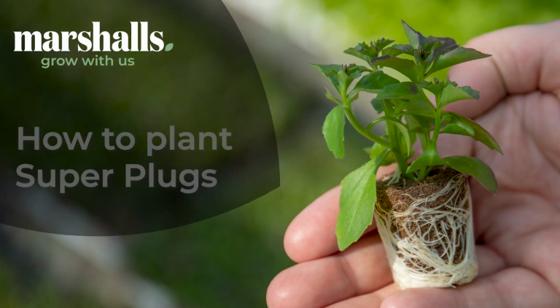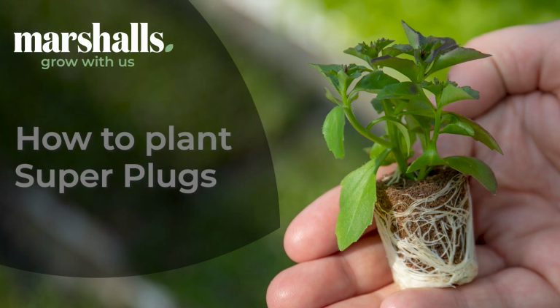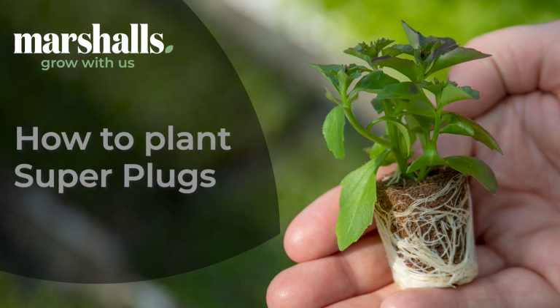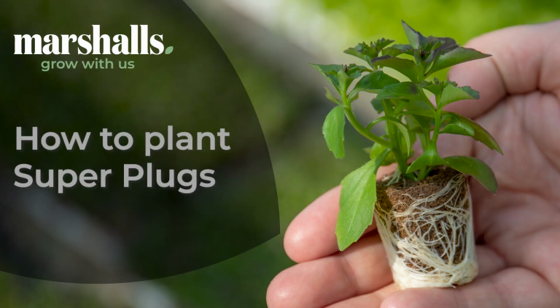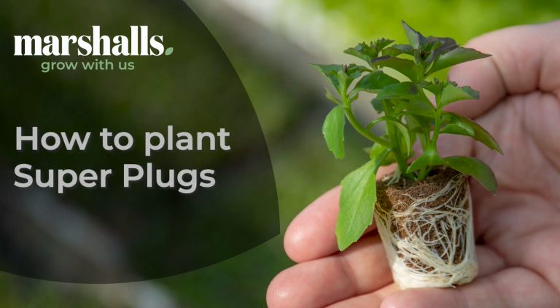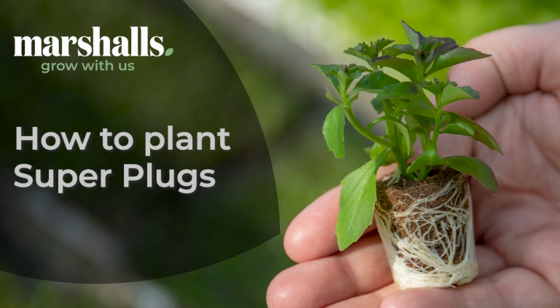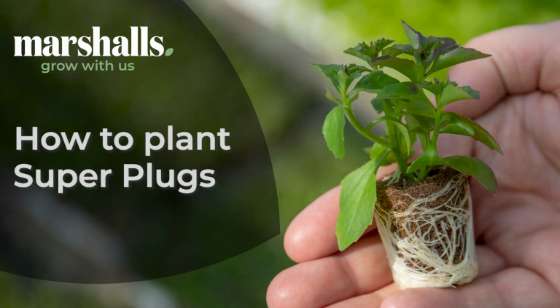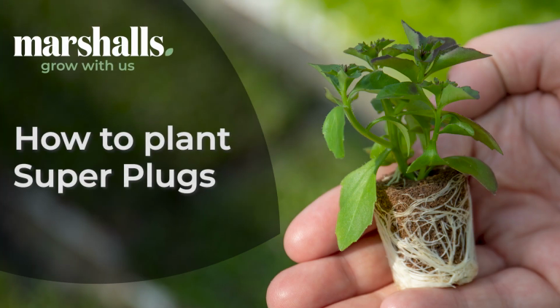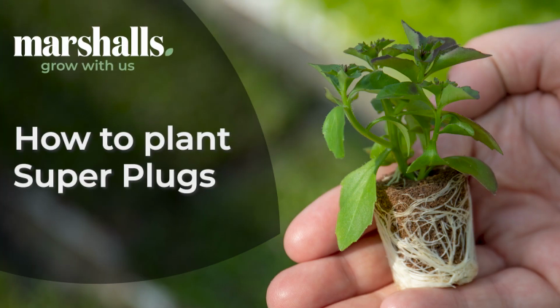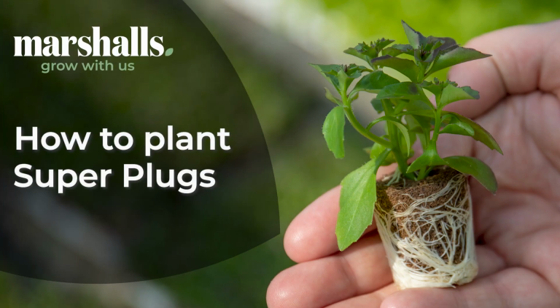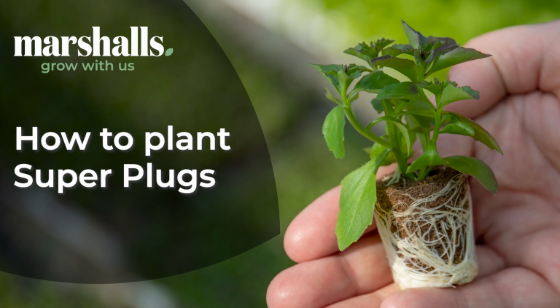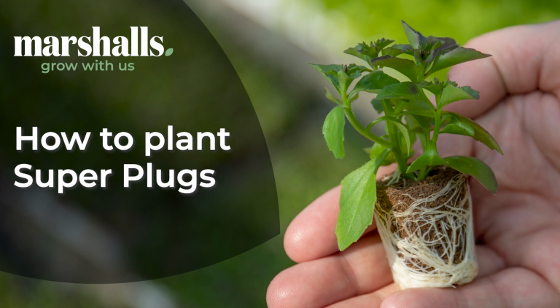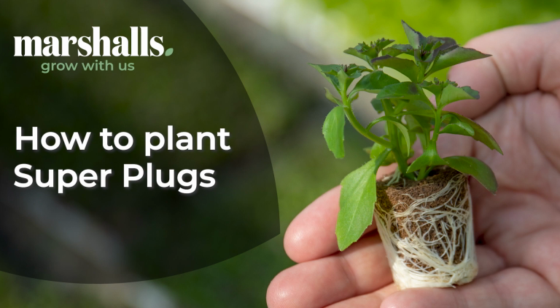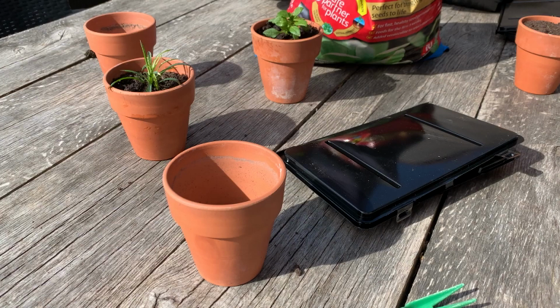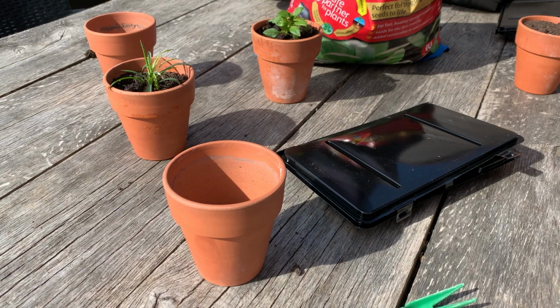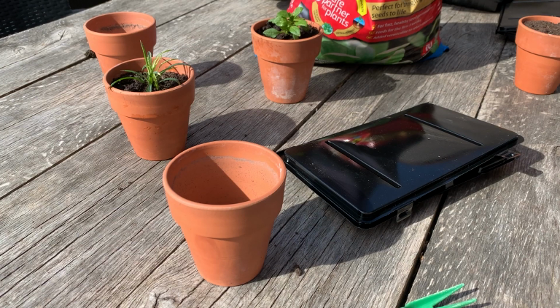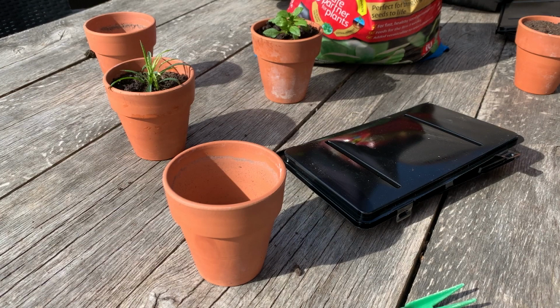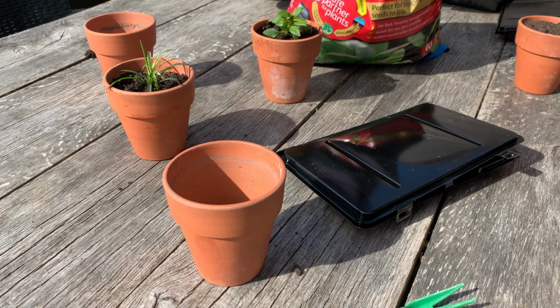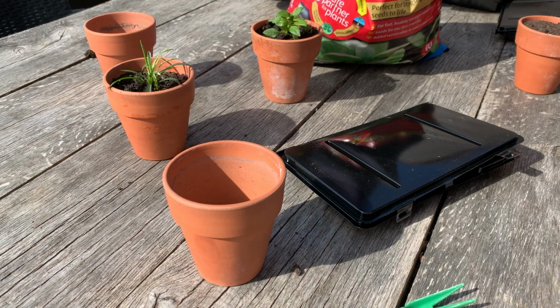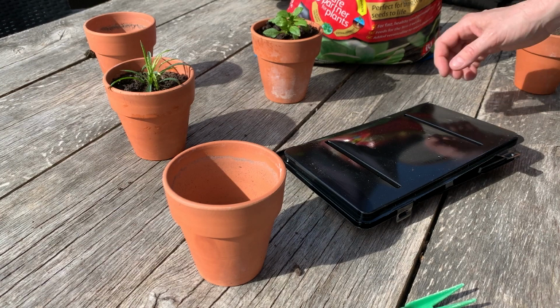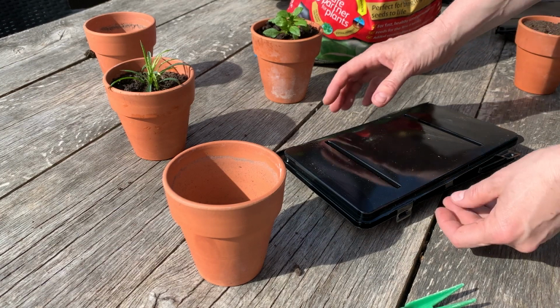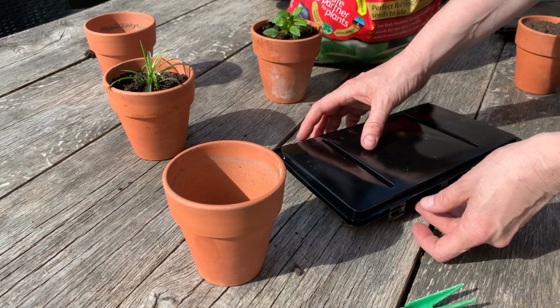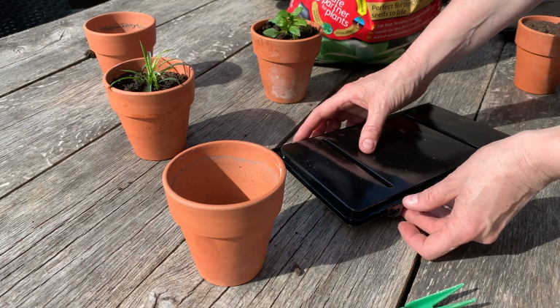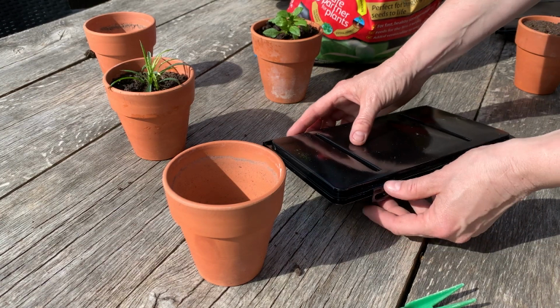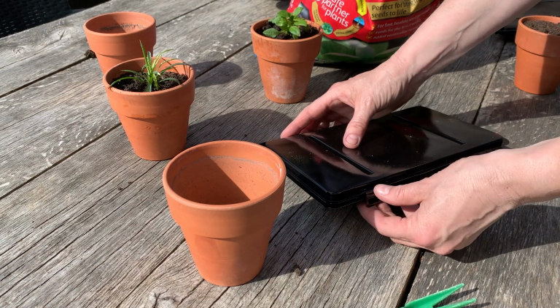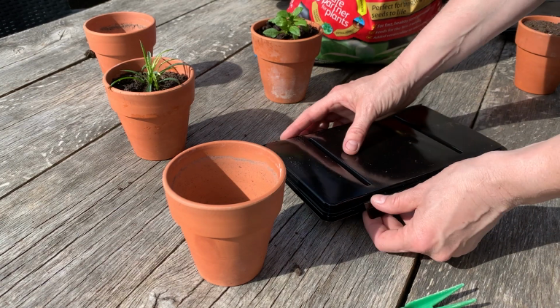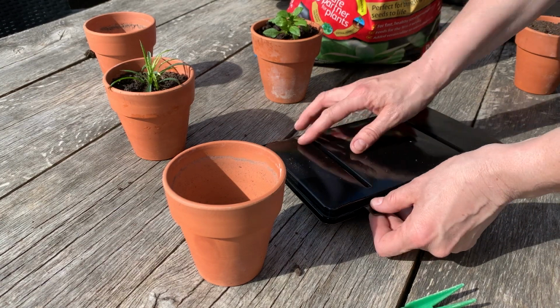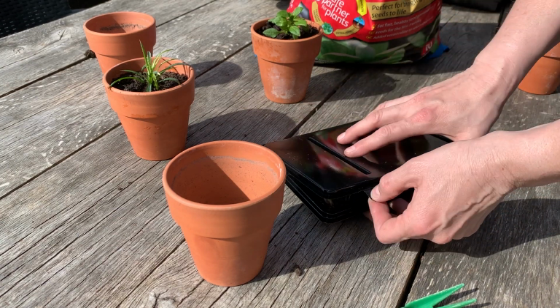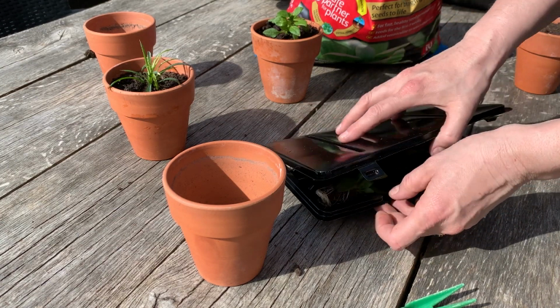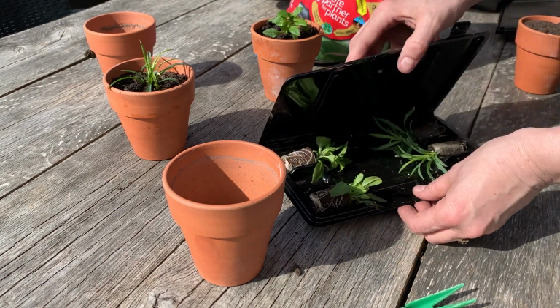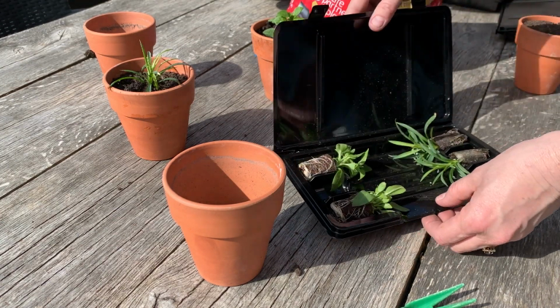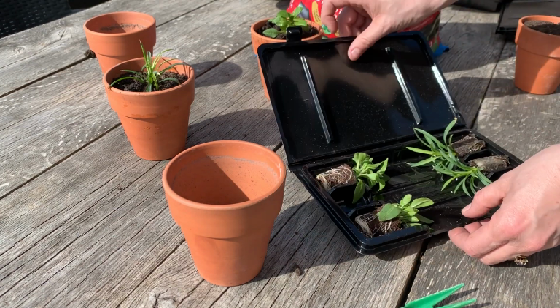How to plant superplugs. Once your plug plants have arrived, open up your packaging and check your plants.